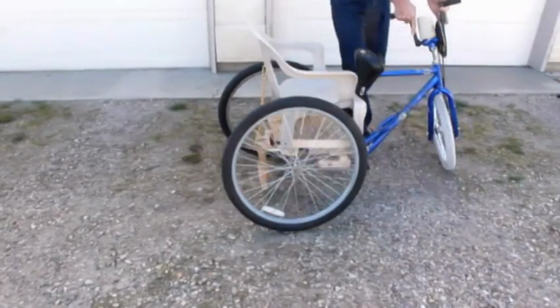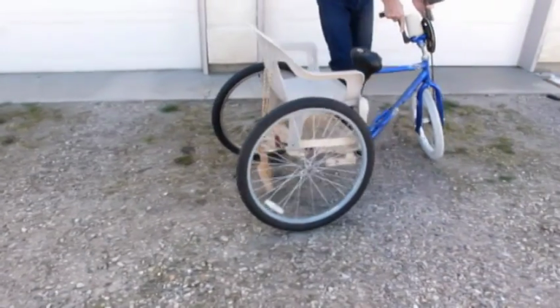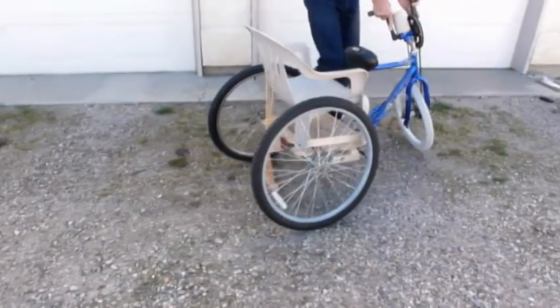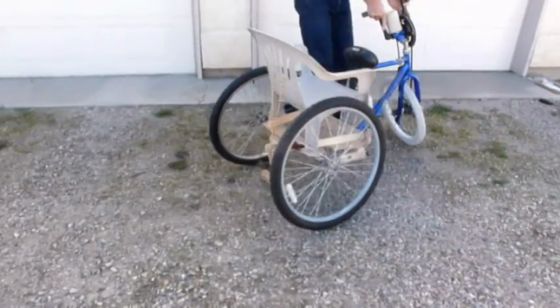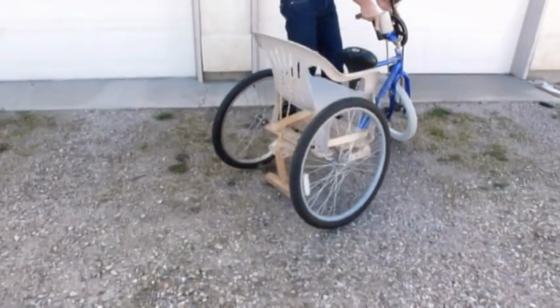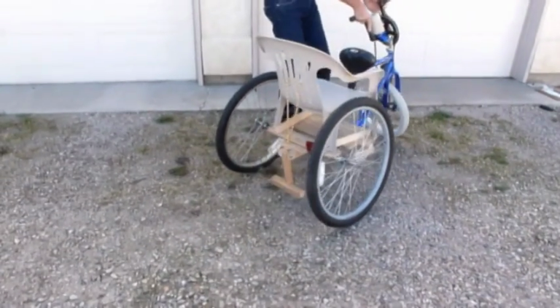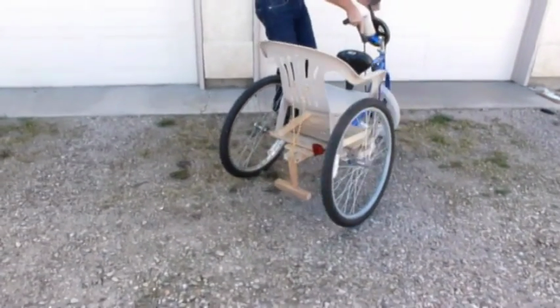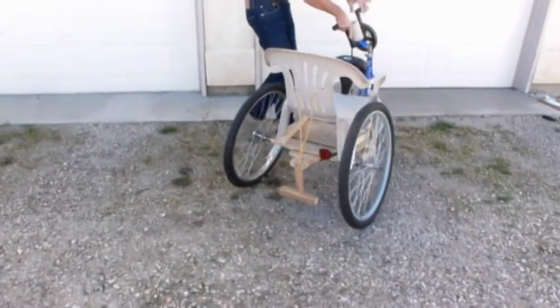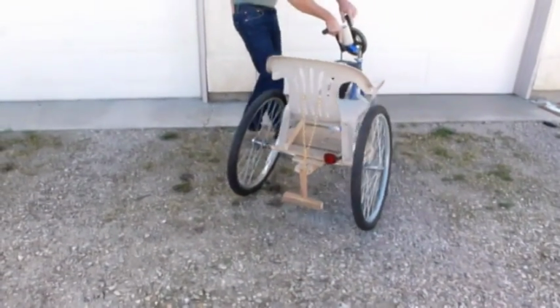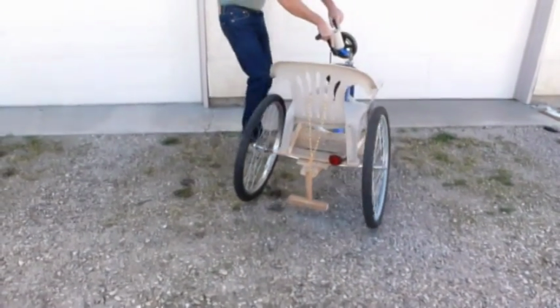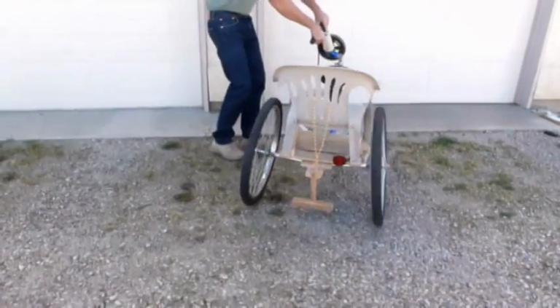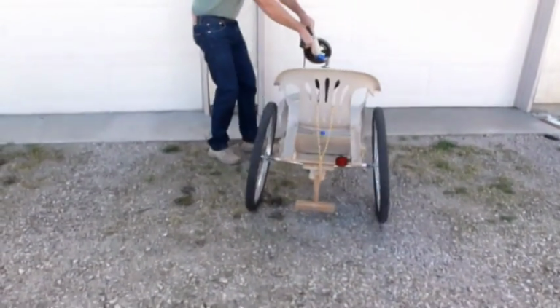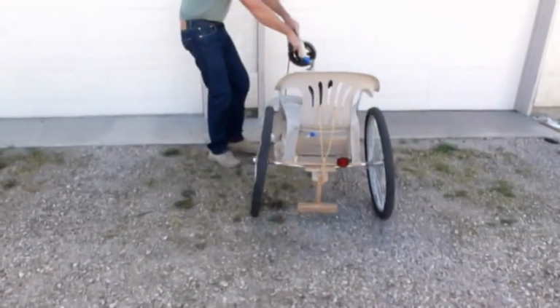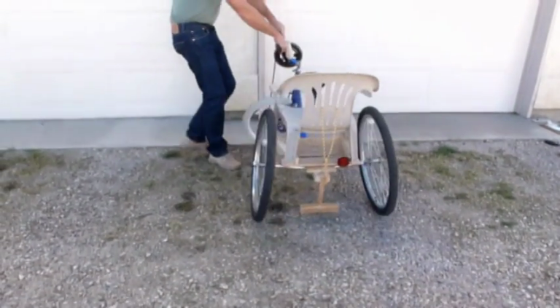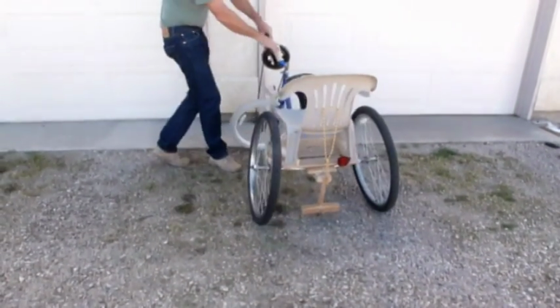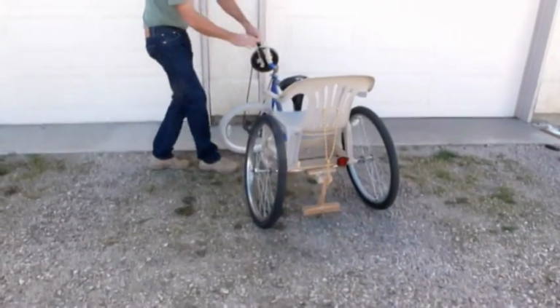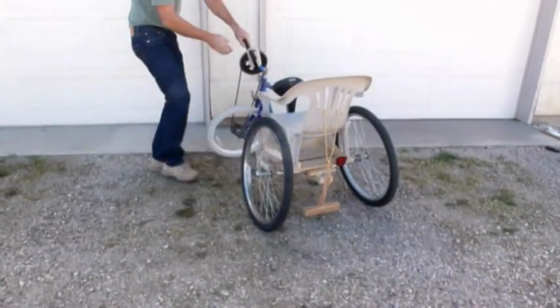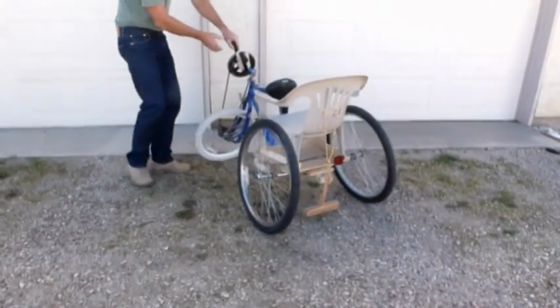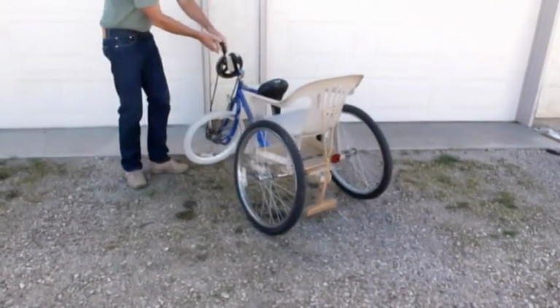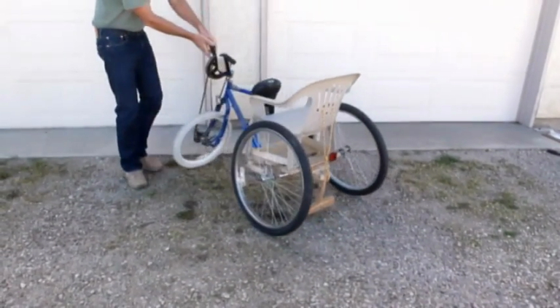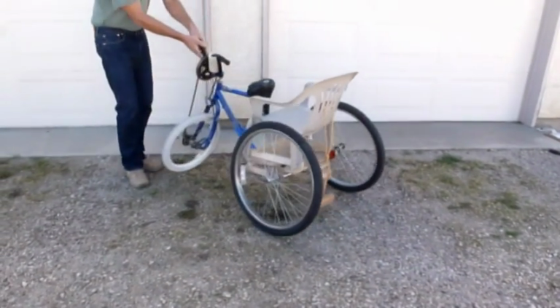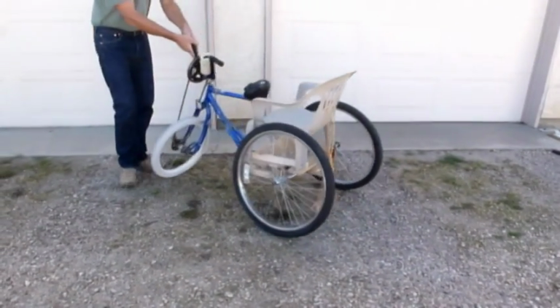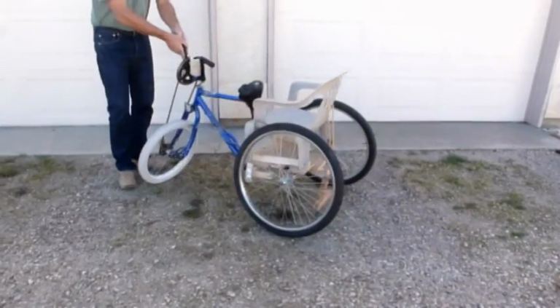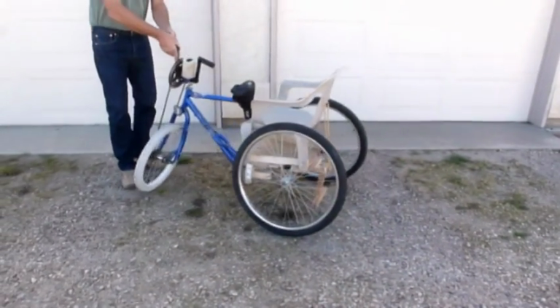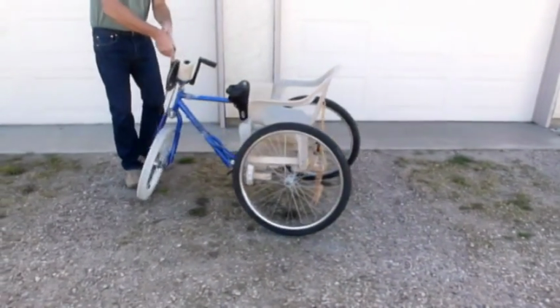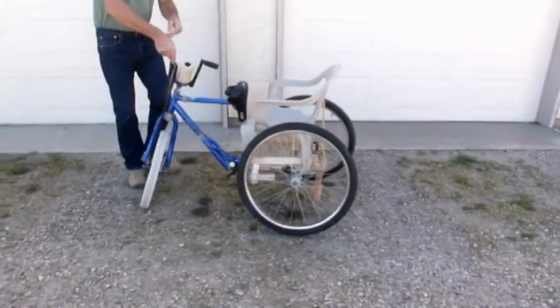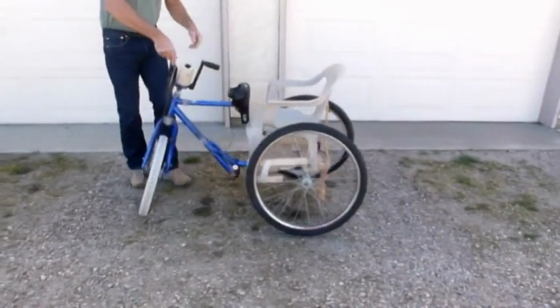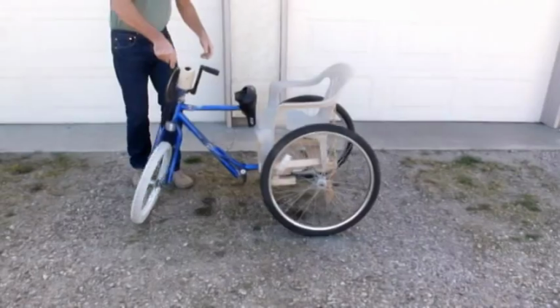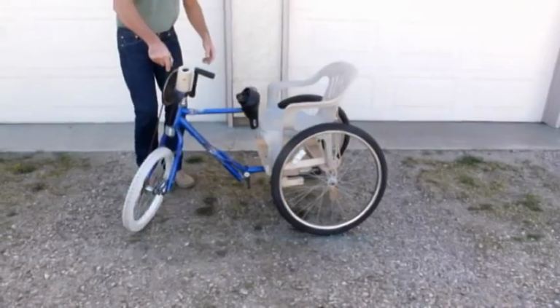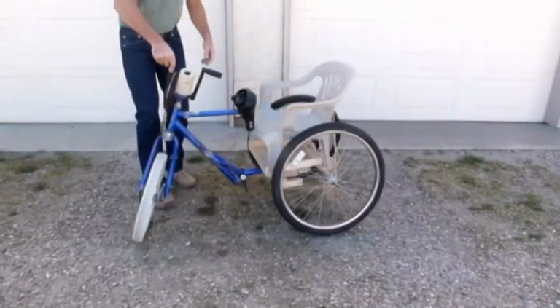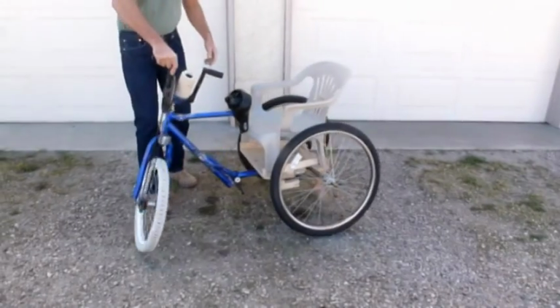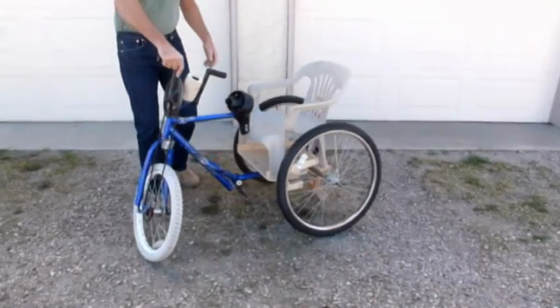Here is a 360 degree view of the Oboe C to help in your construction.